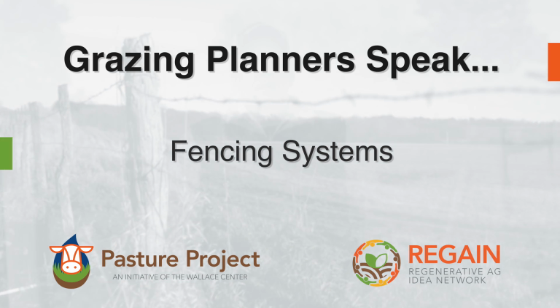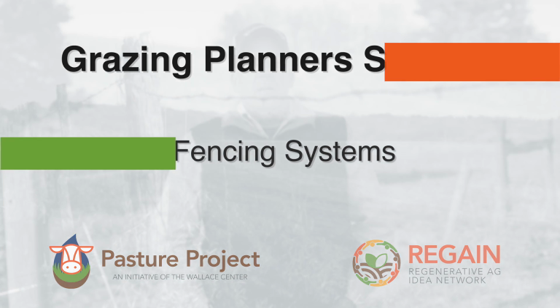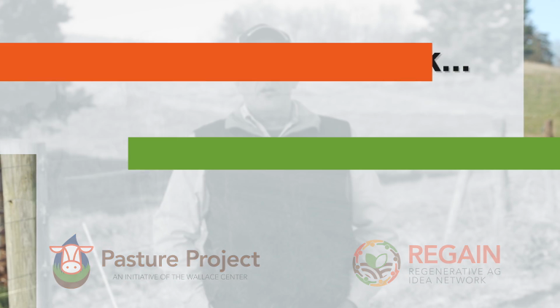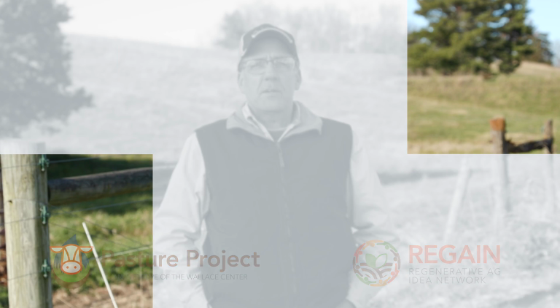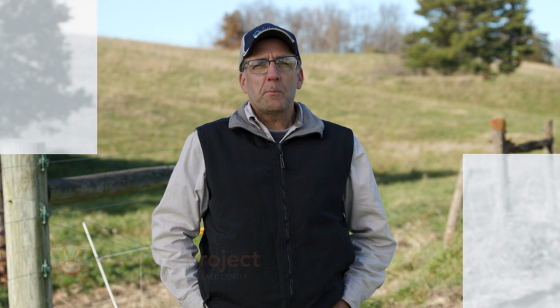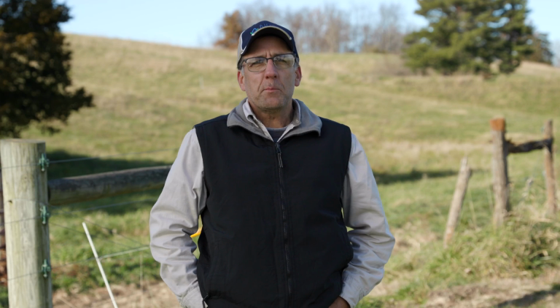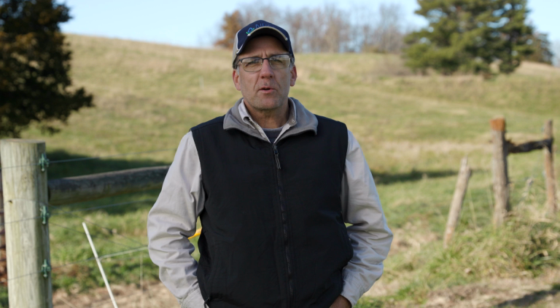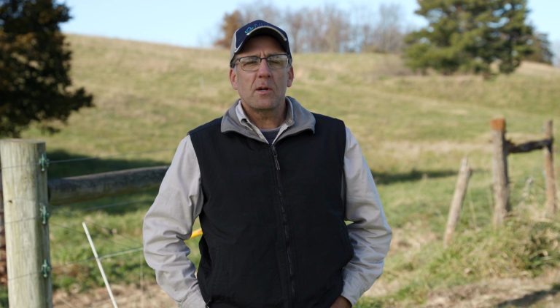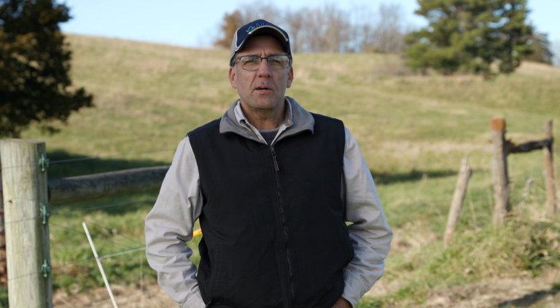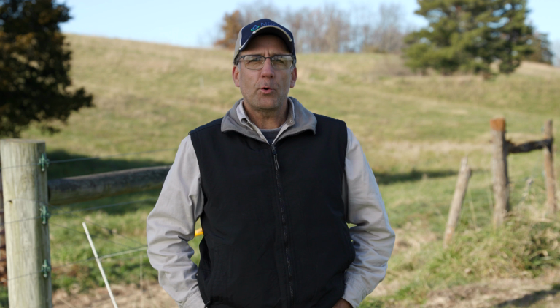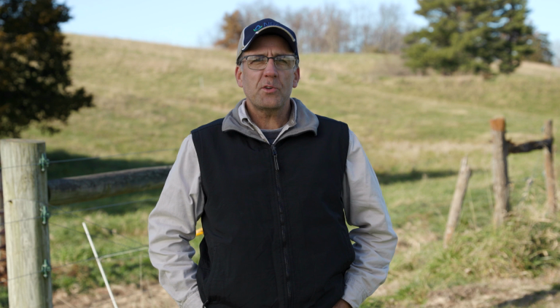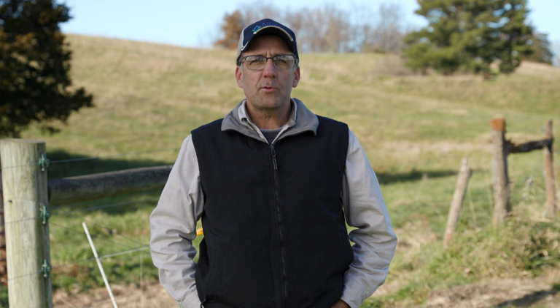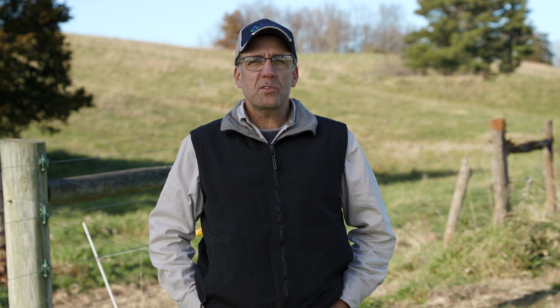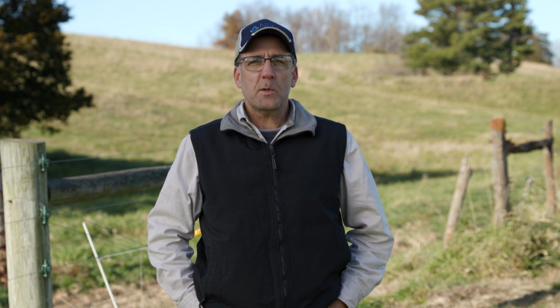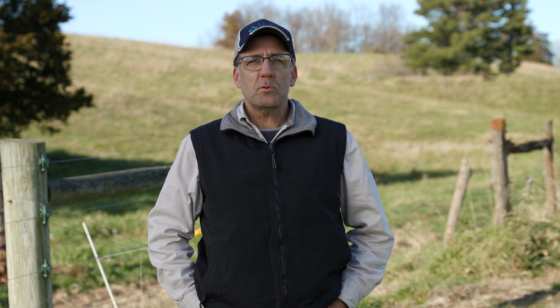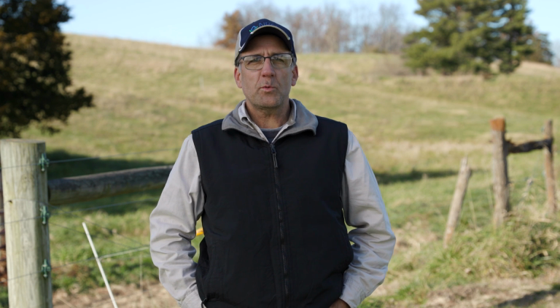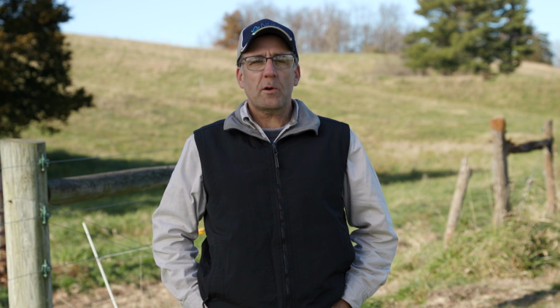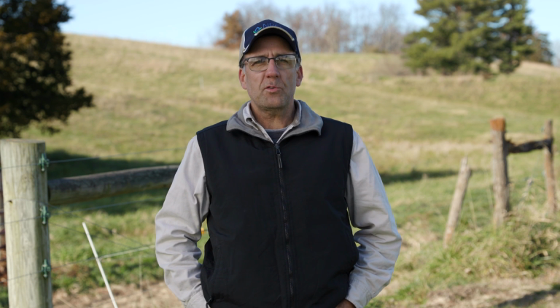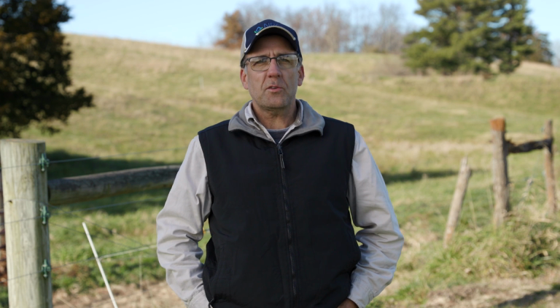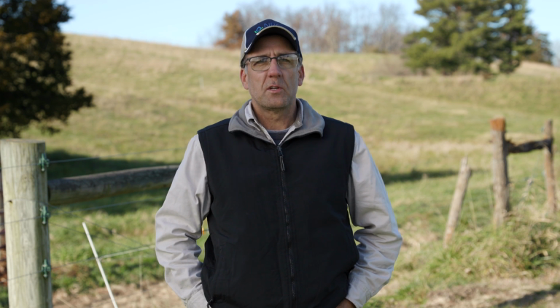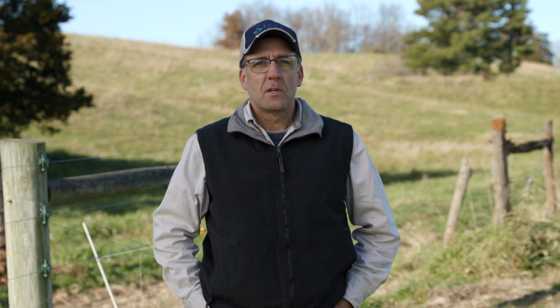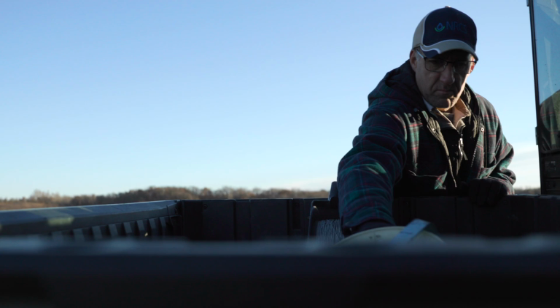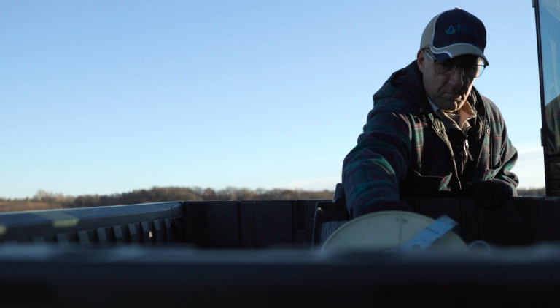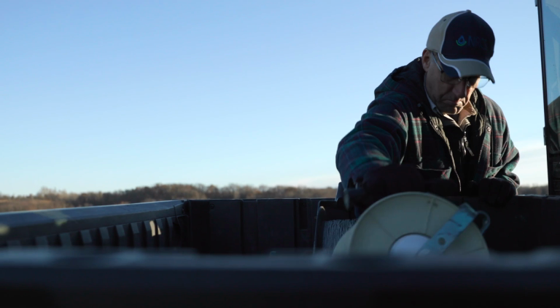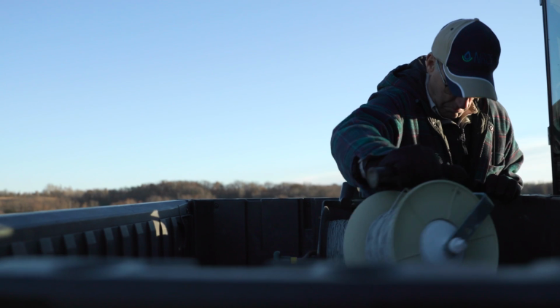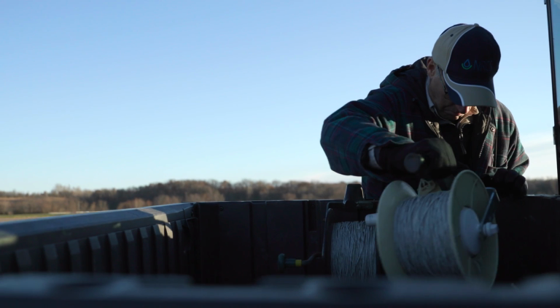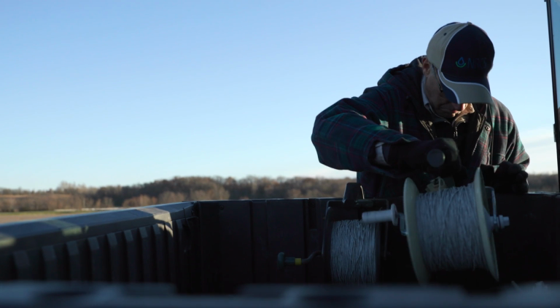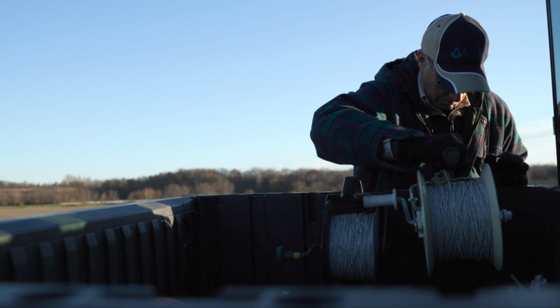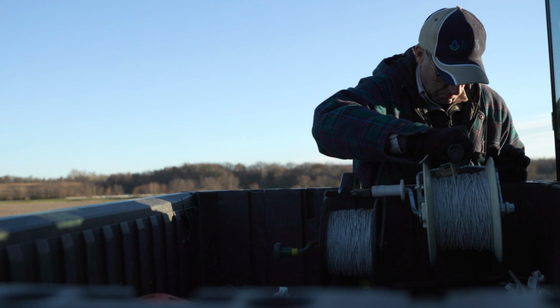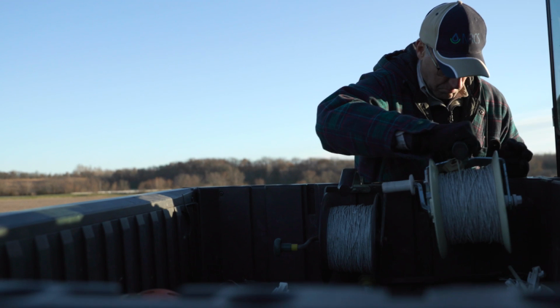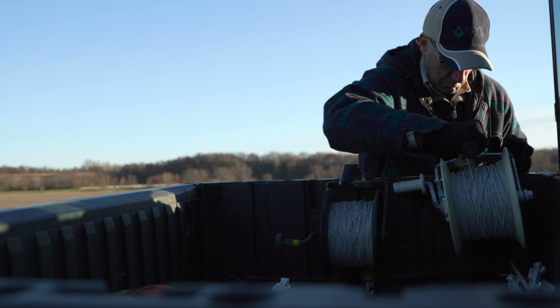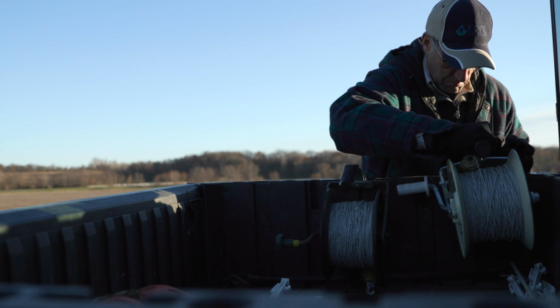Hi, I'm Matt Bunger, Illinois State Grazing Specialist with NRCS. Today we're going to be talking about fencing.